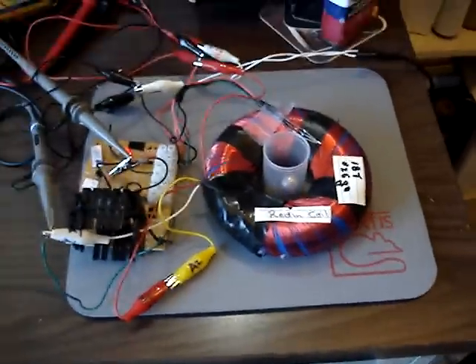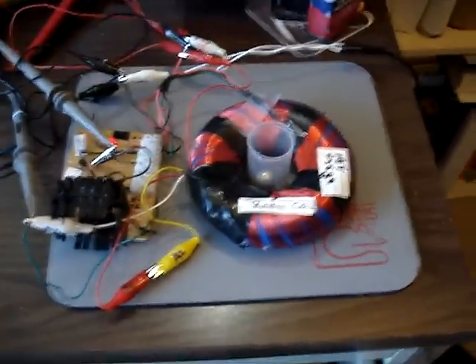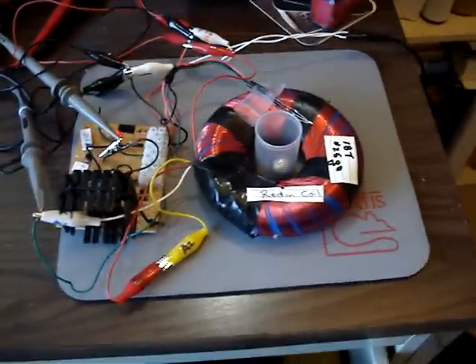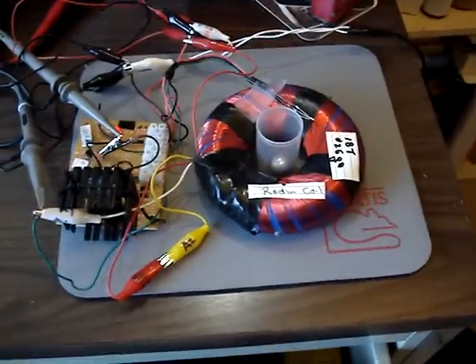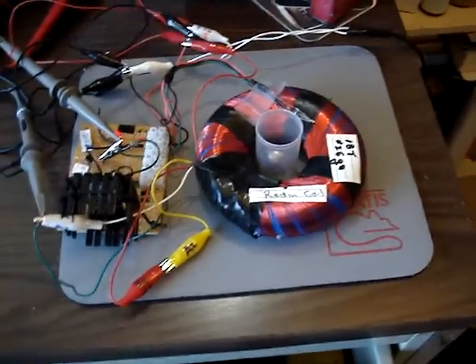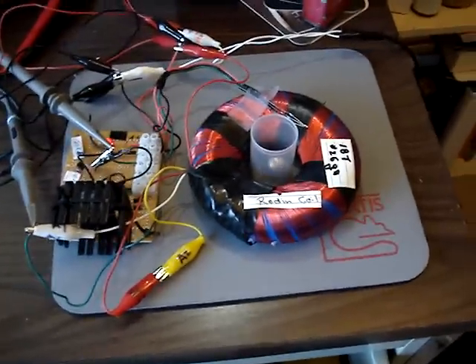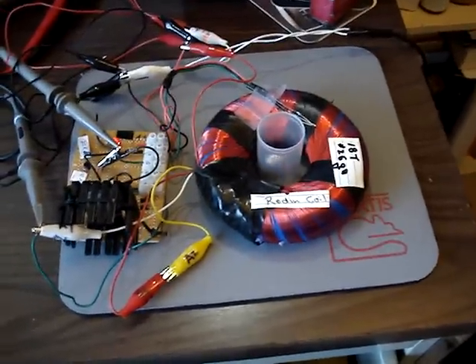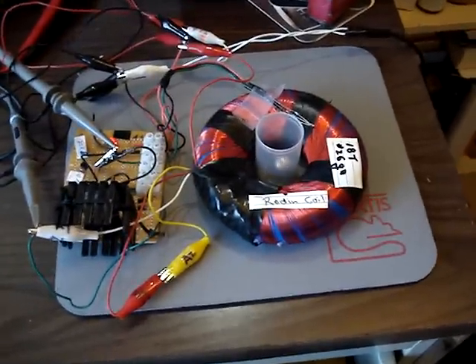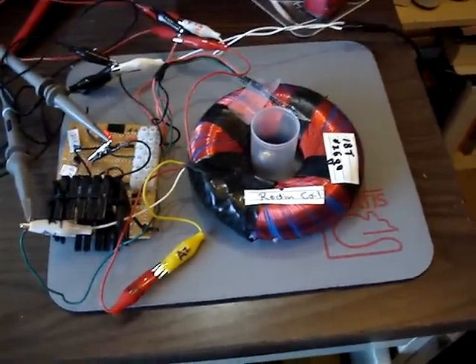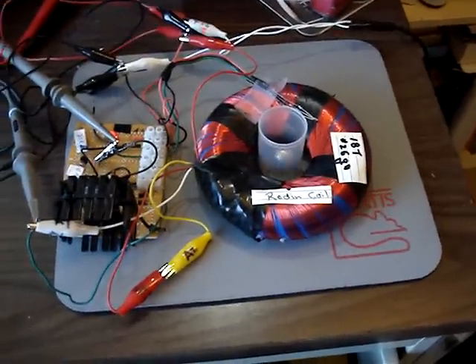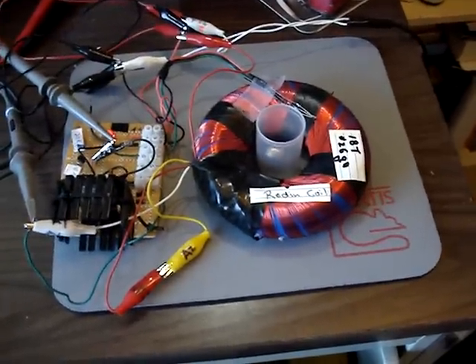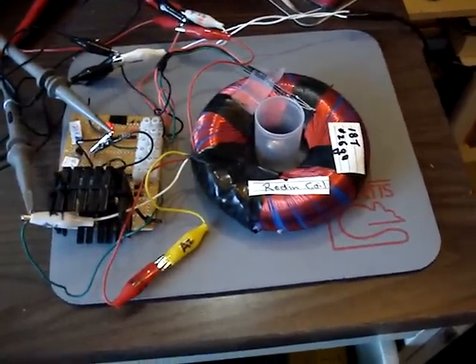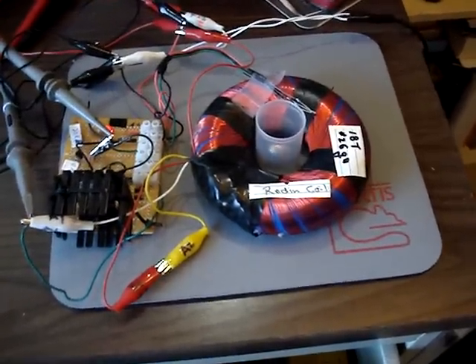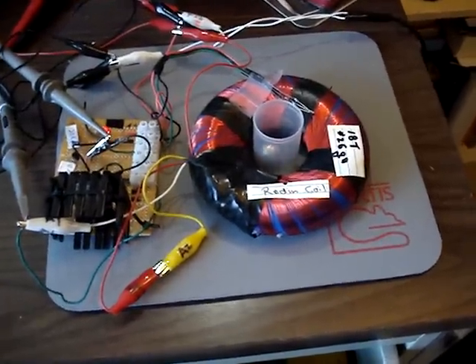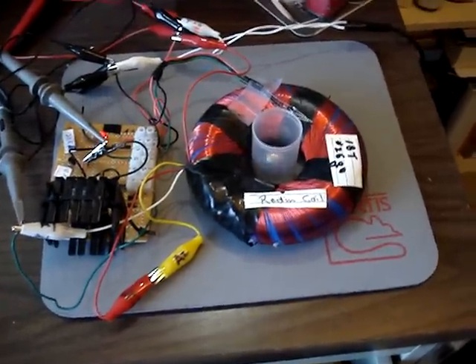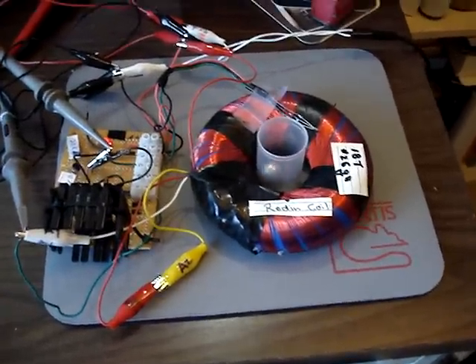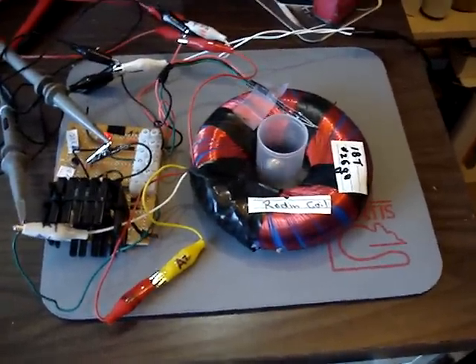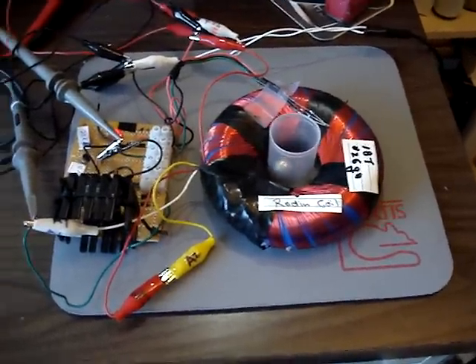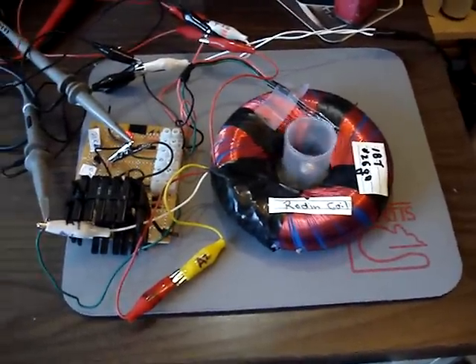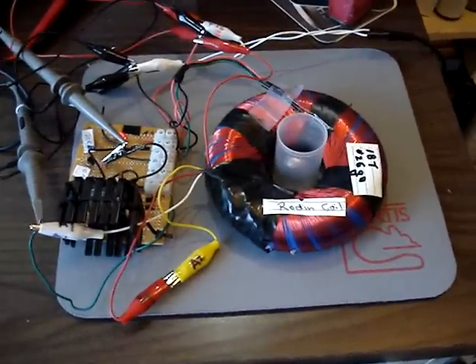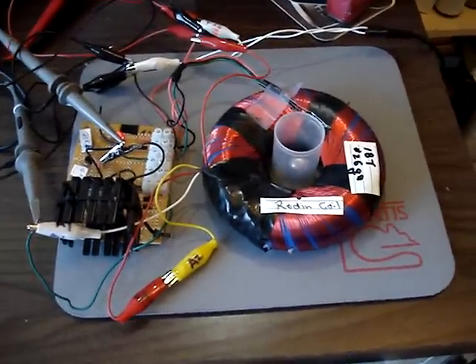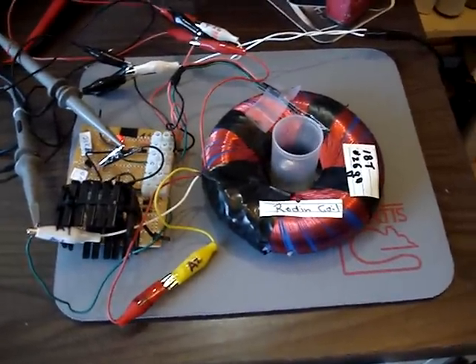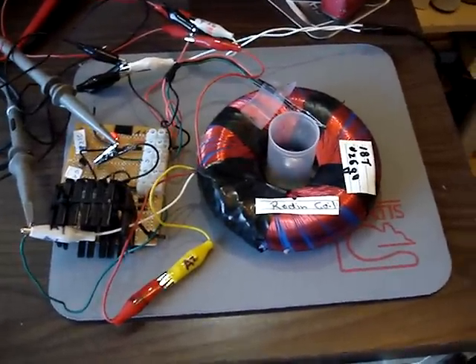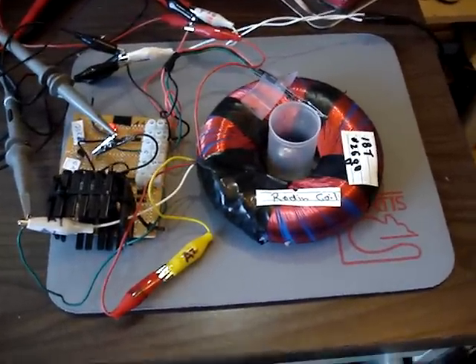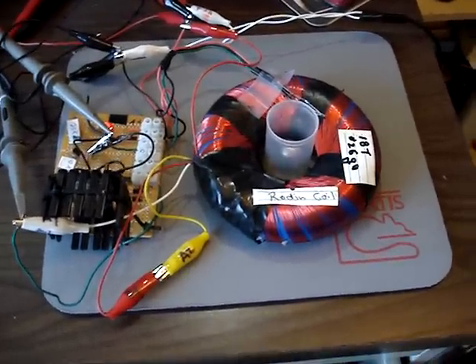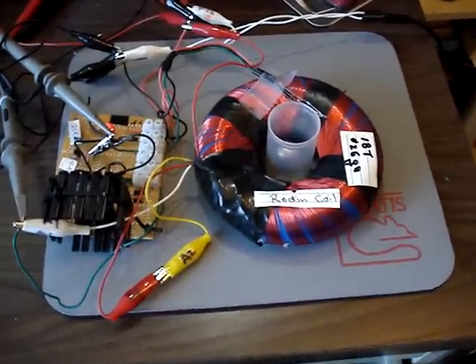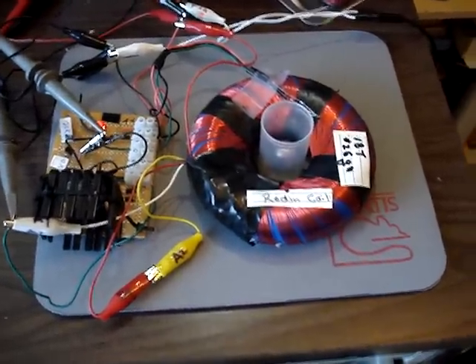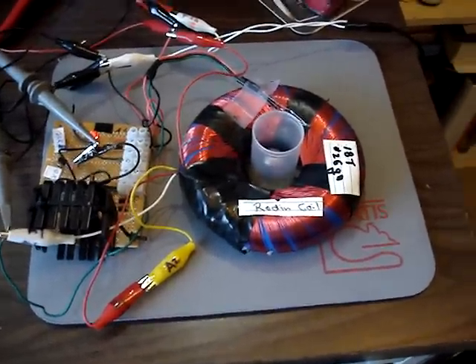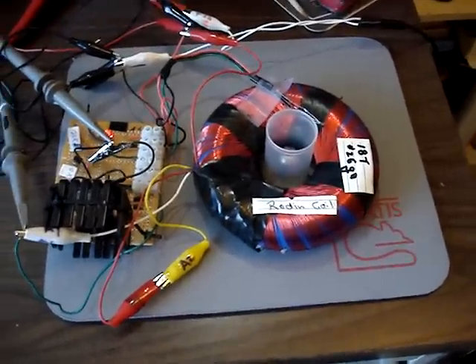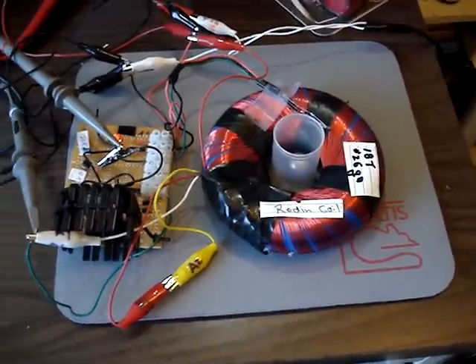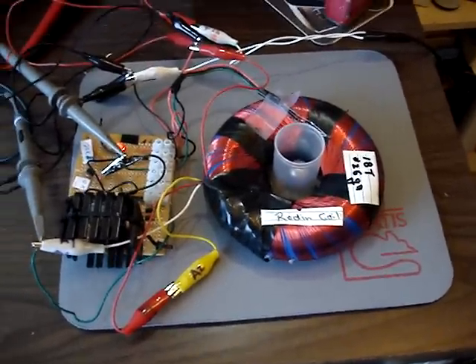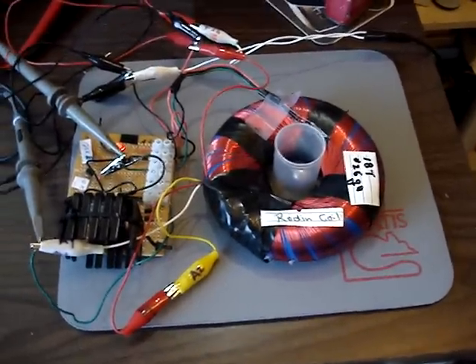You'd want to stabilize this probably with another sensor. Thank you Jack, thanks a lot.